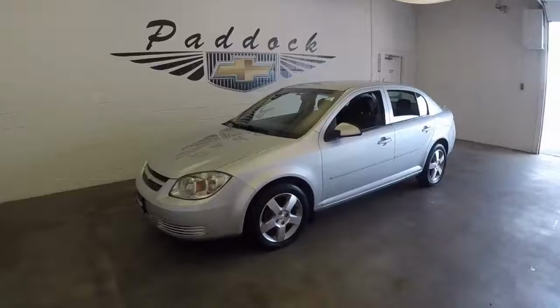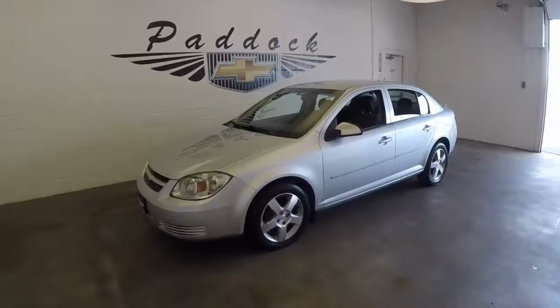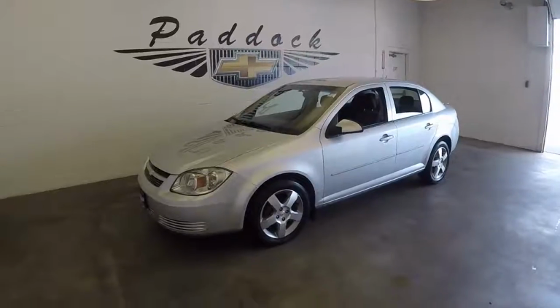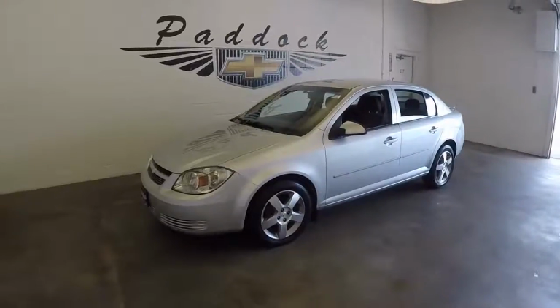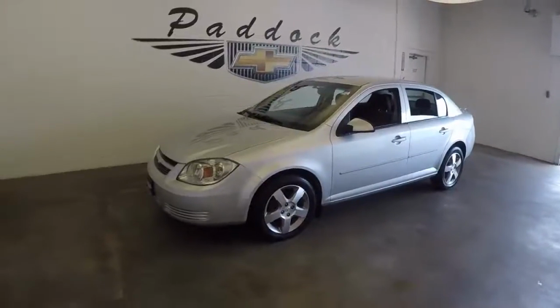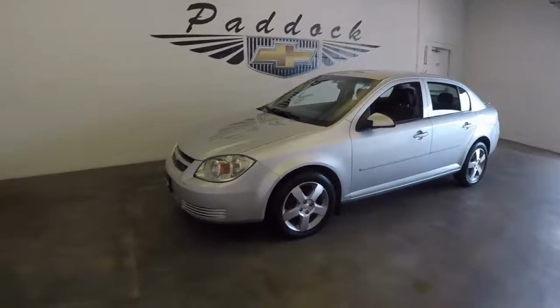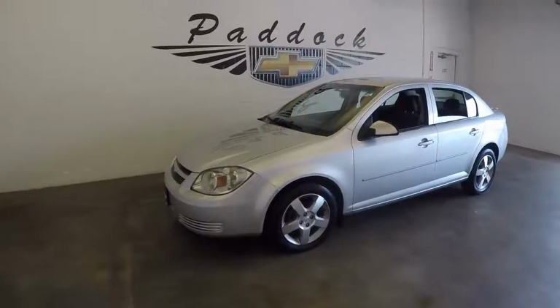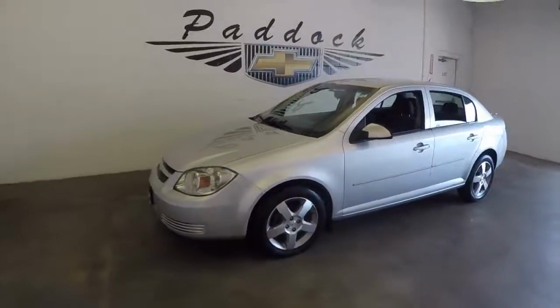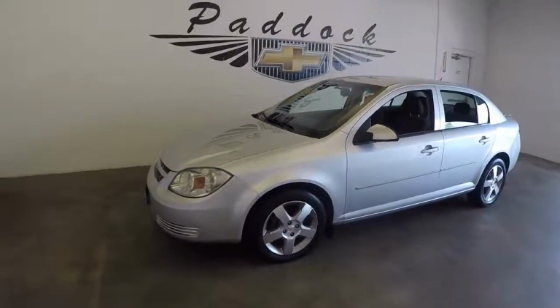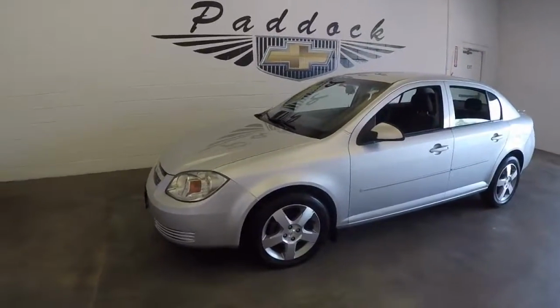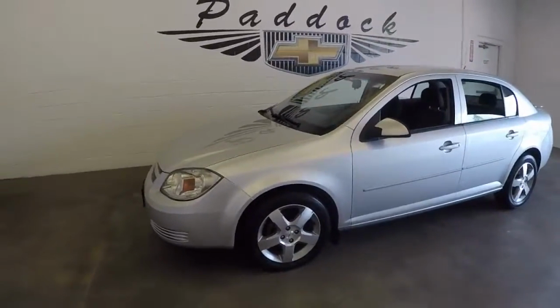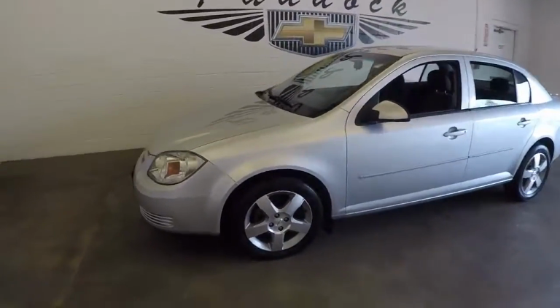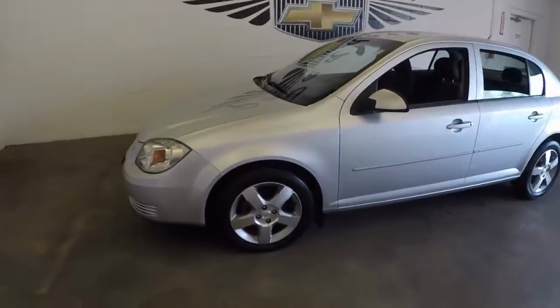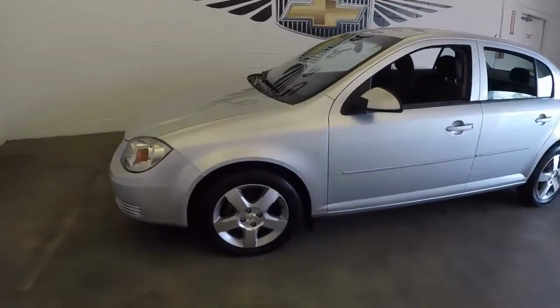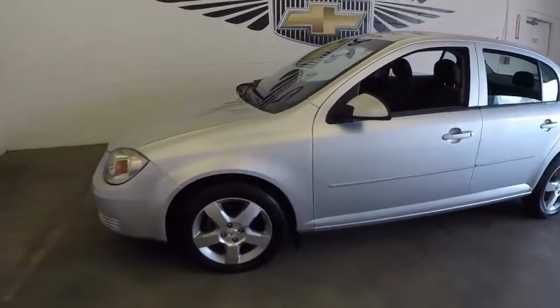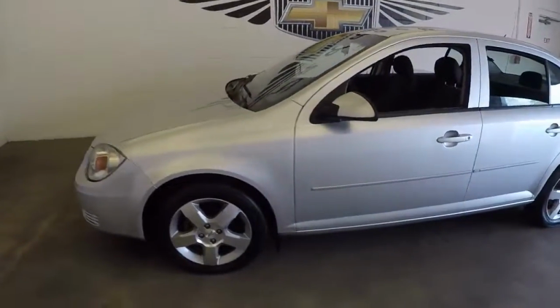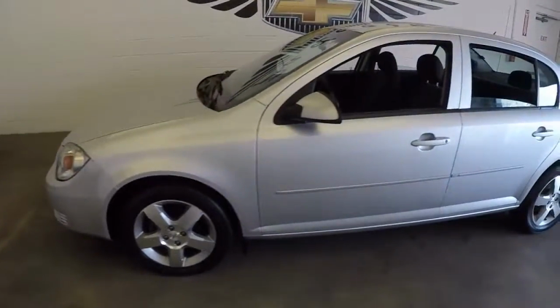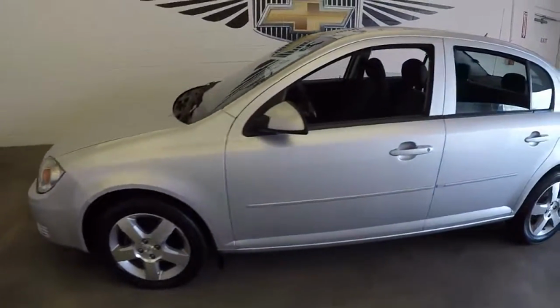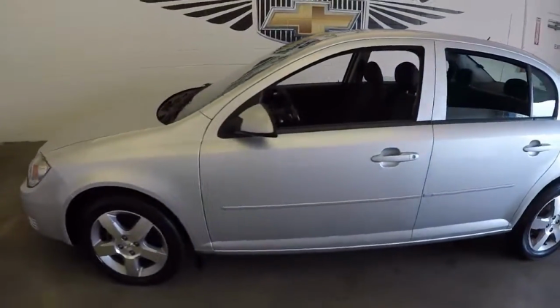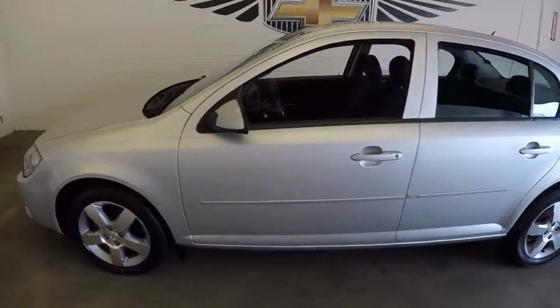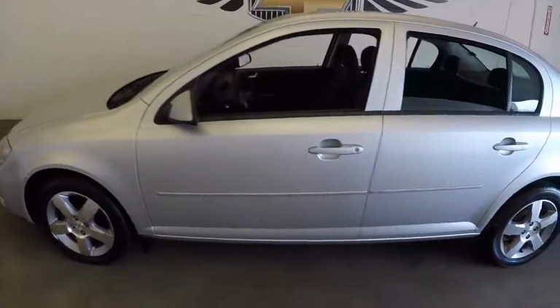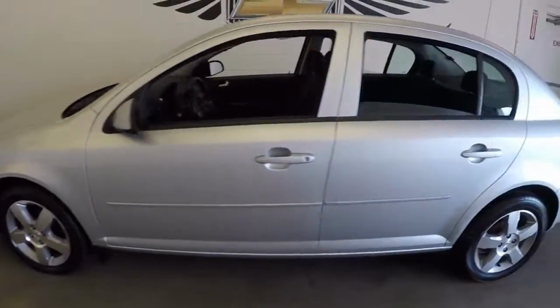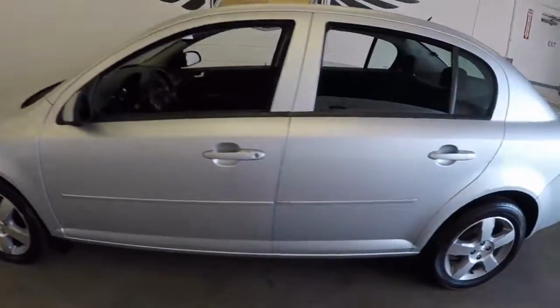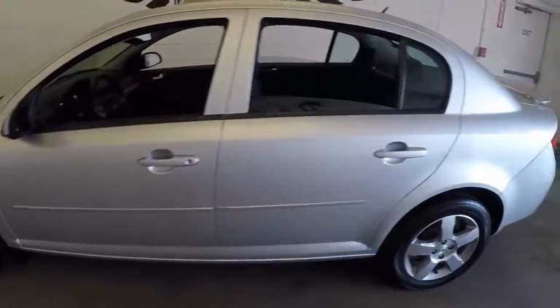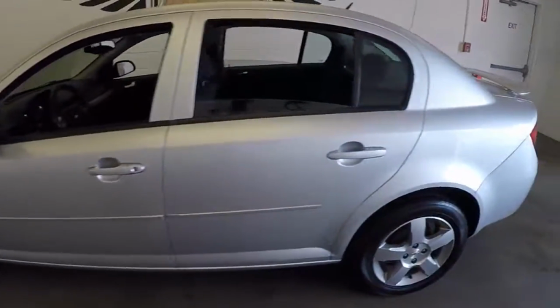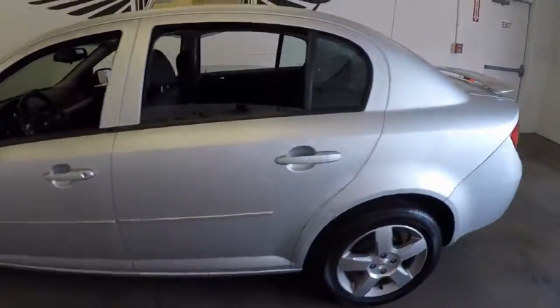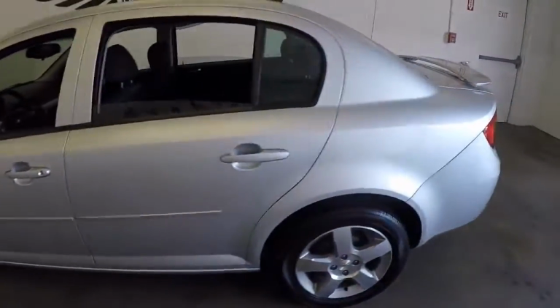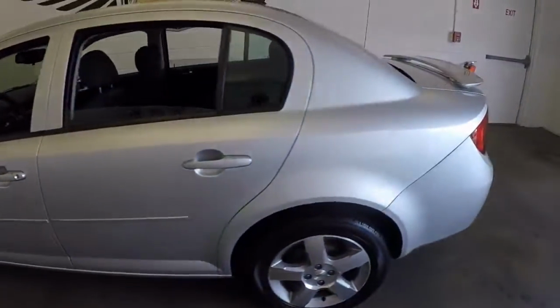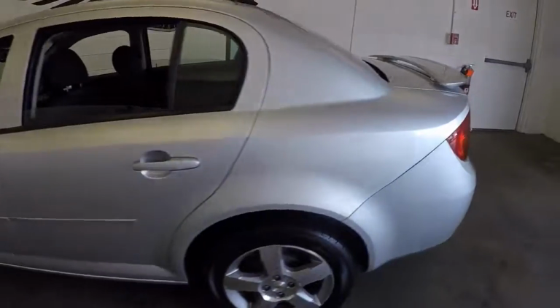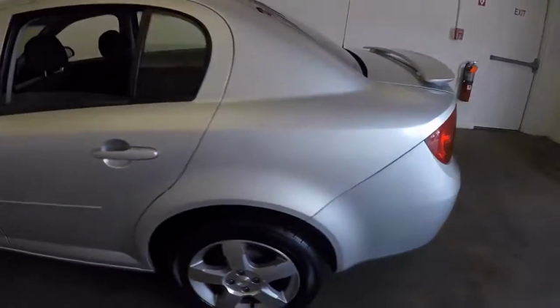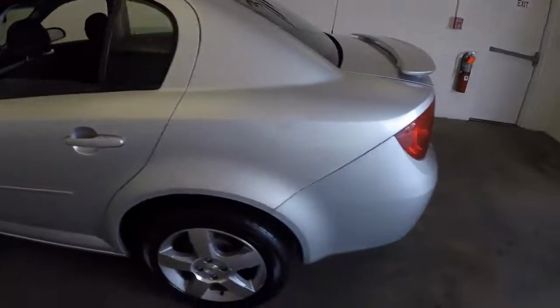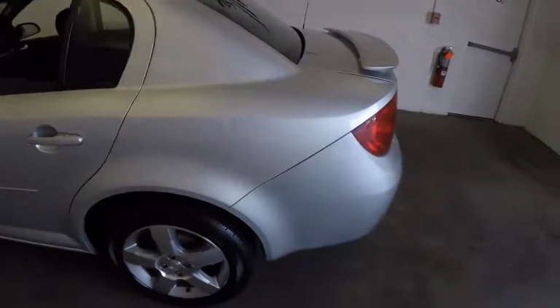This is a 2010 Chevy Cobalt. Very nice silver paint, good alloy wheels.